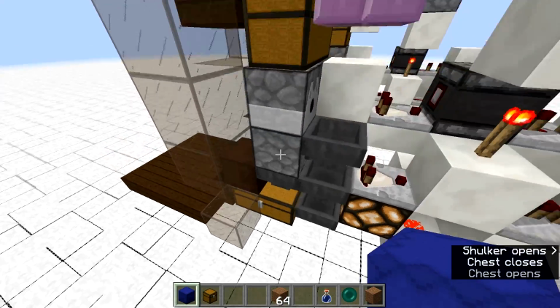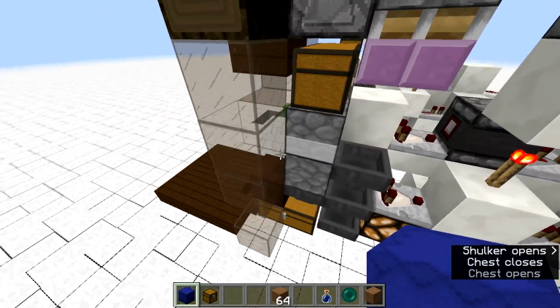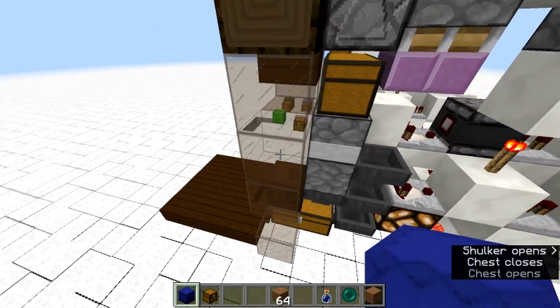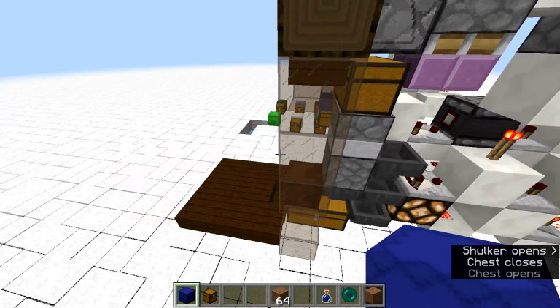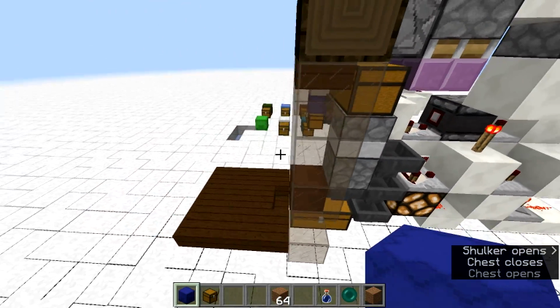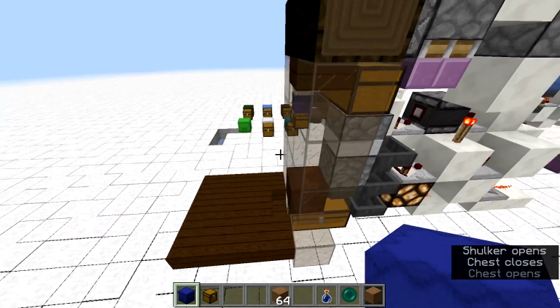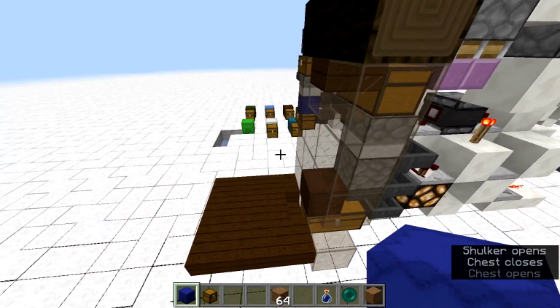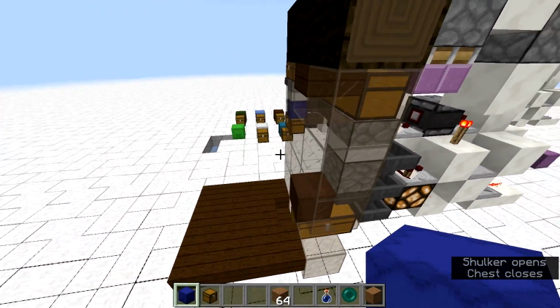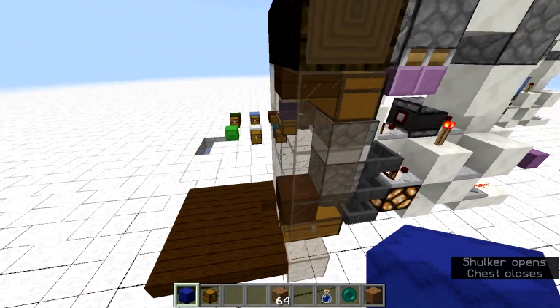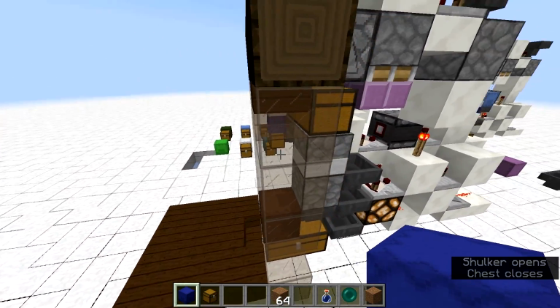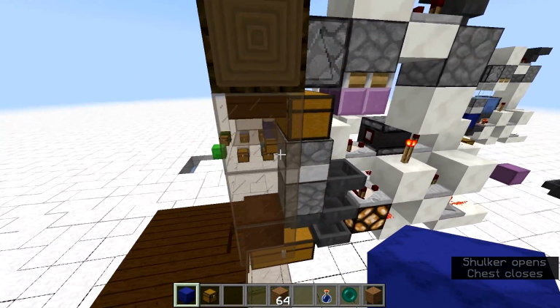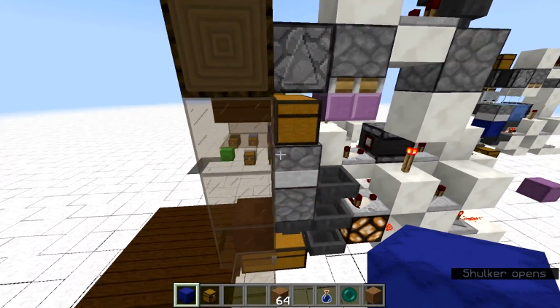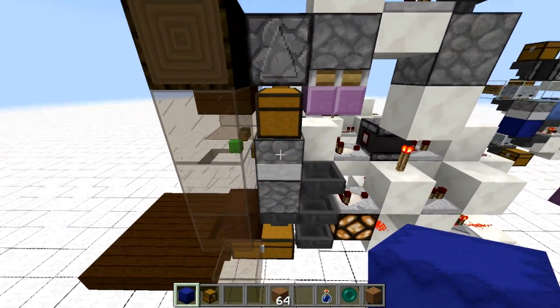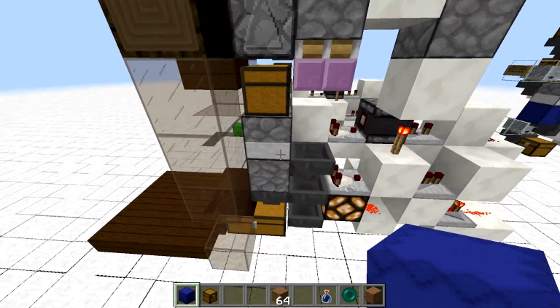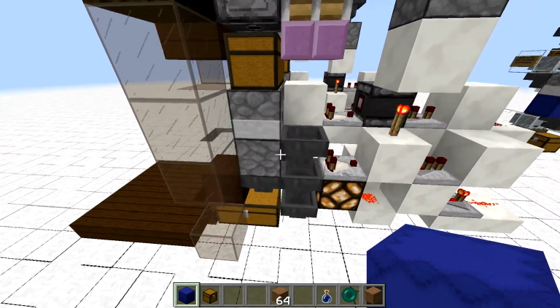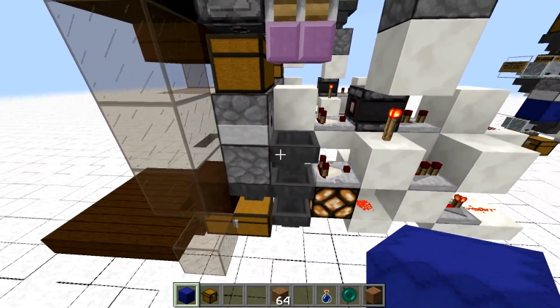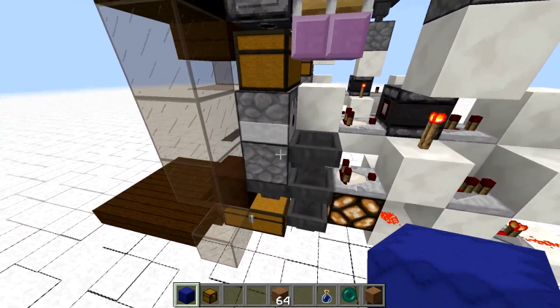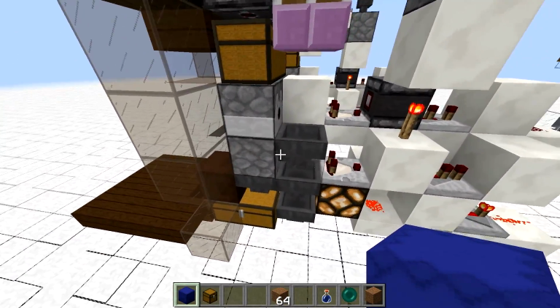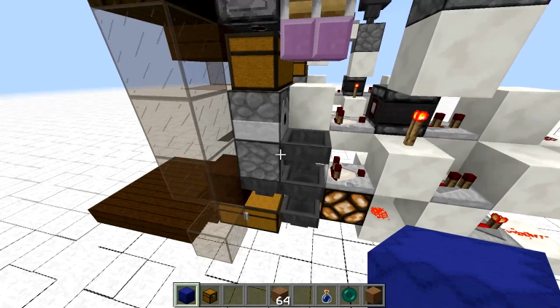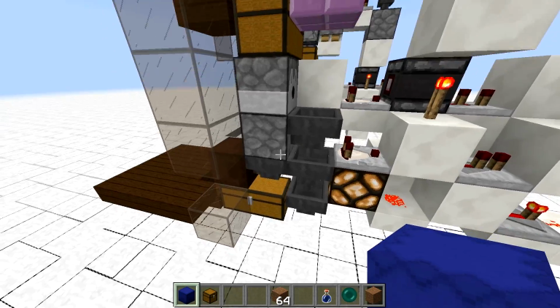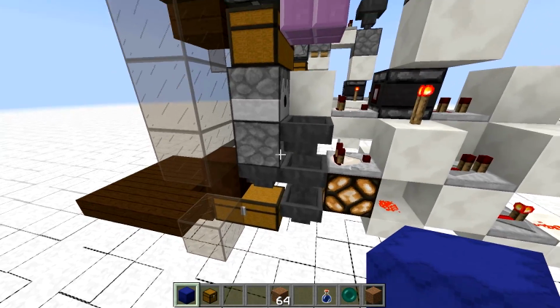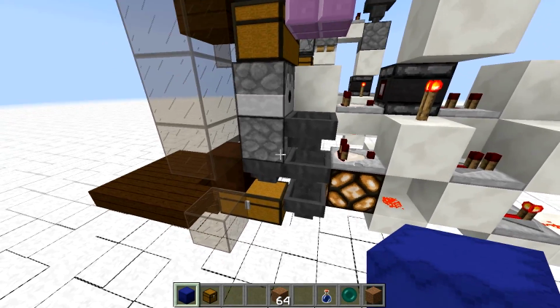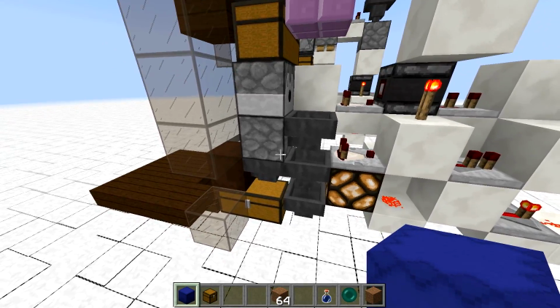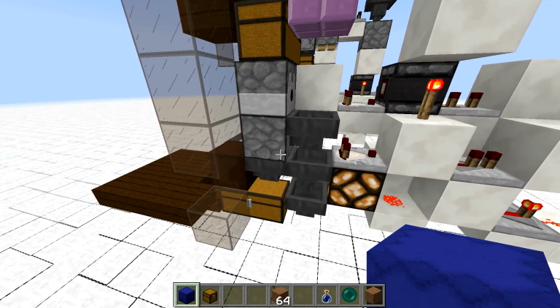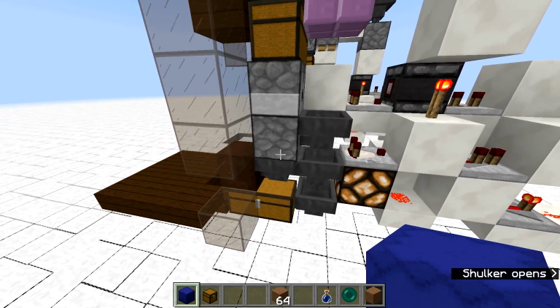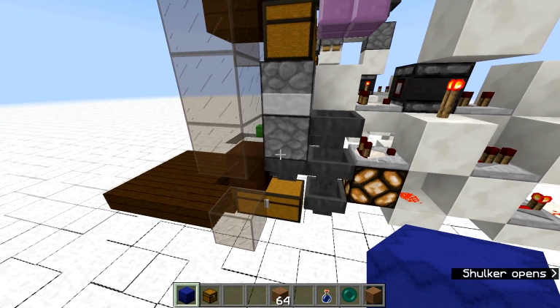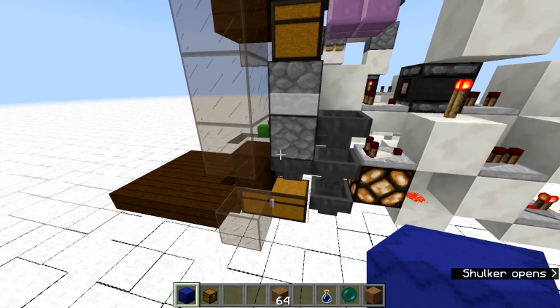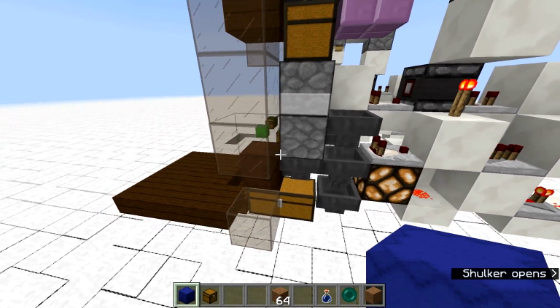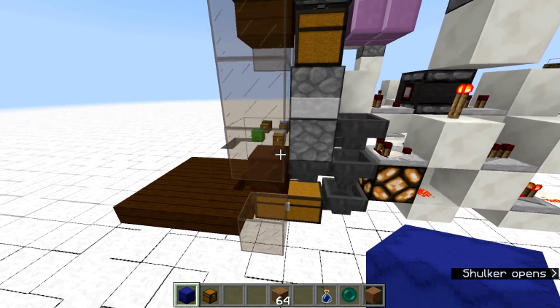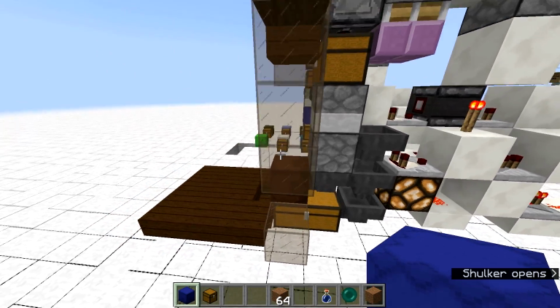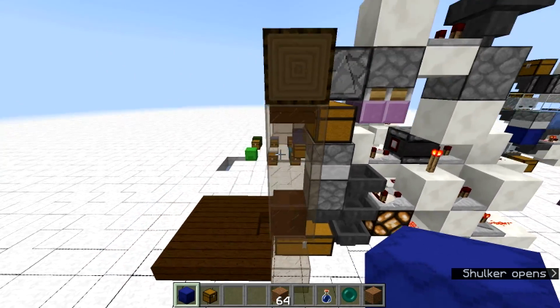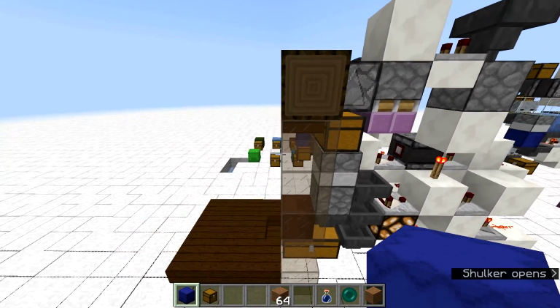So this doesn't need any sorting system, which means that we can use it for any type of items. Non-stackables work as well — that's actually quite important.